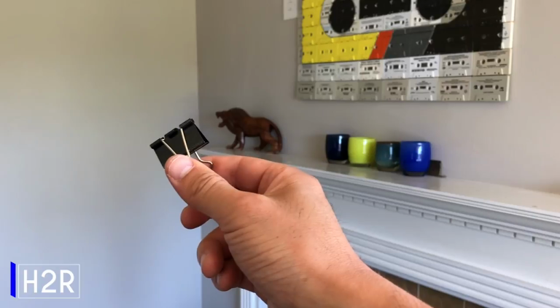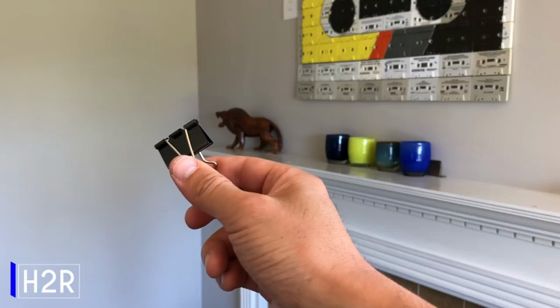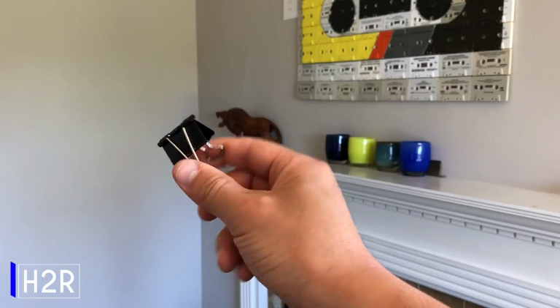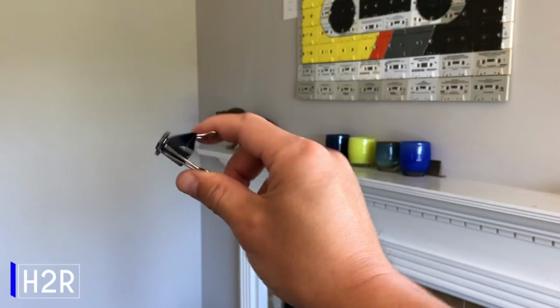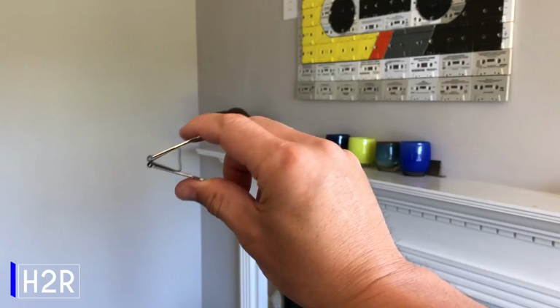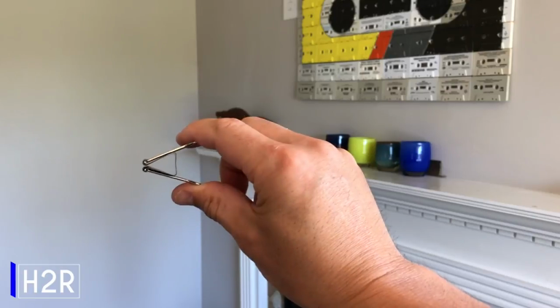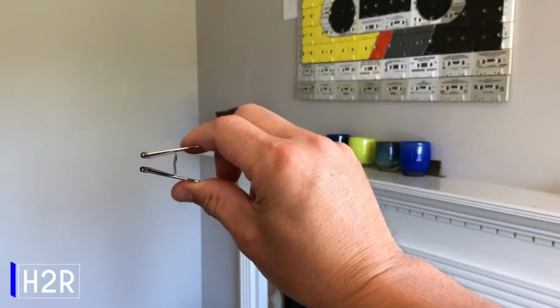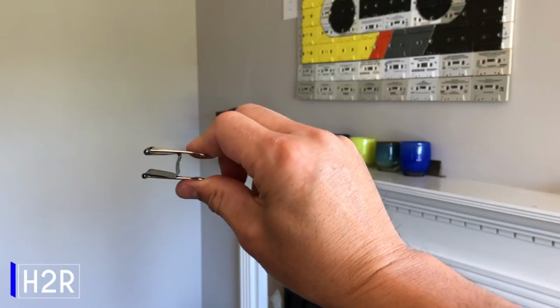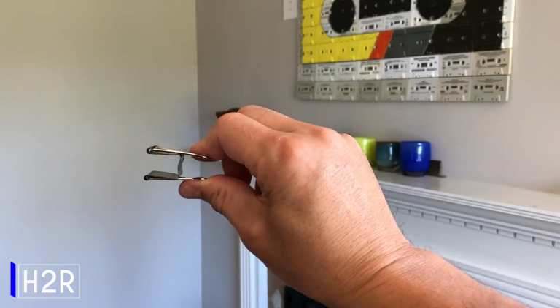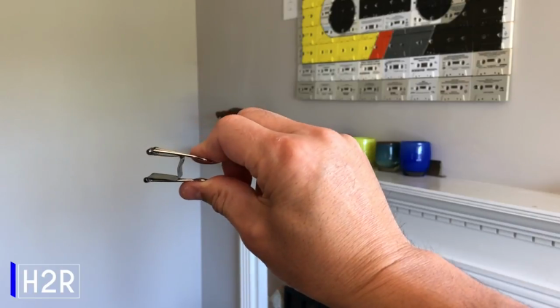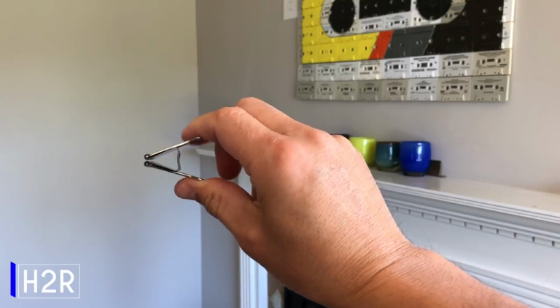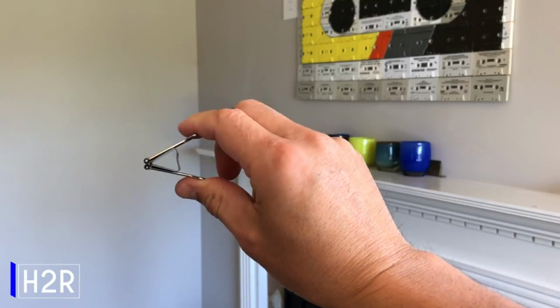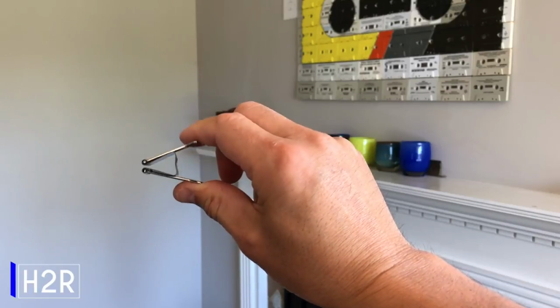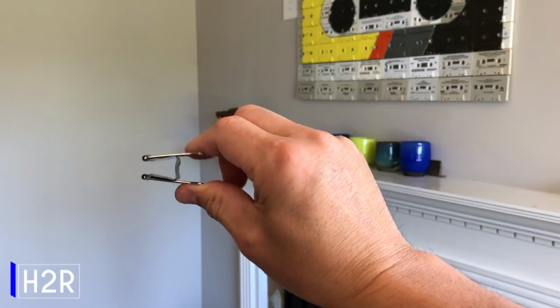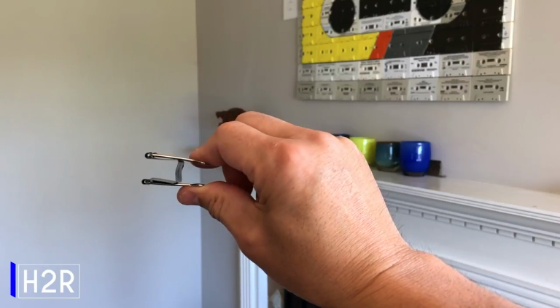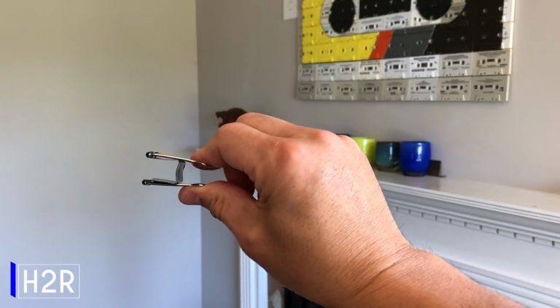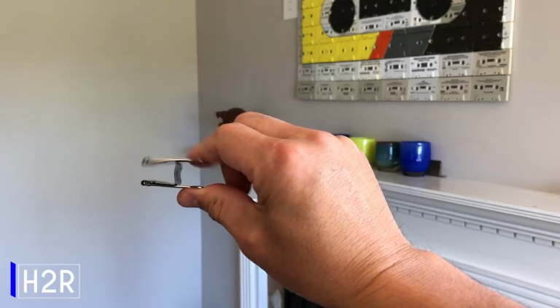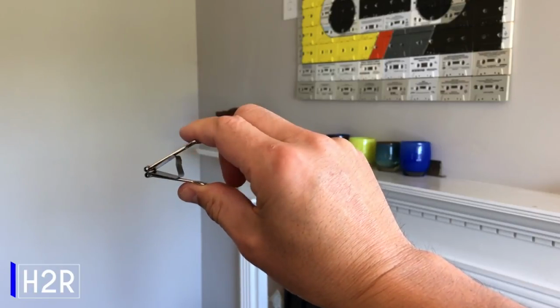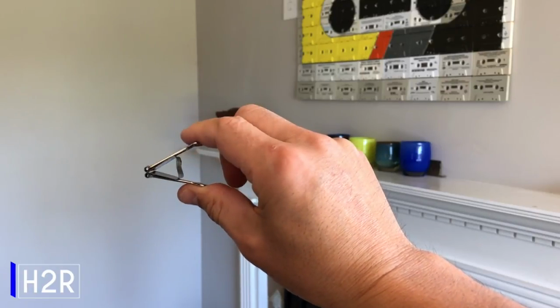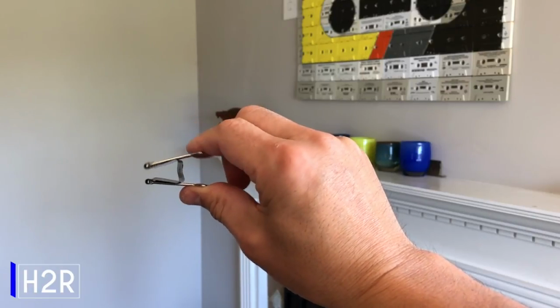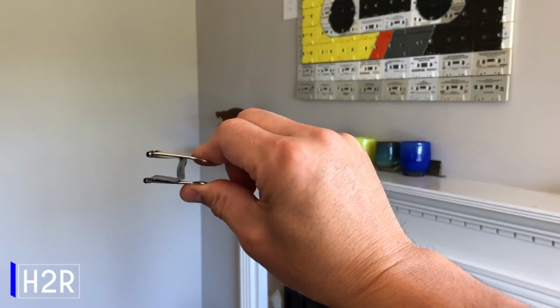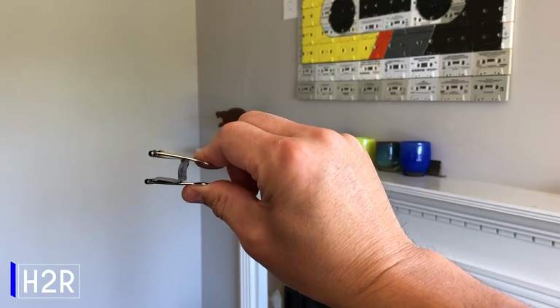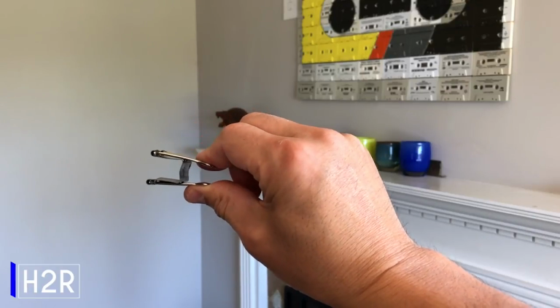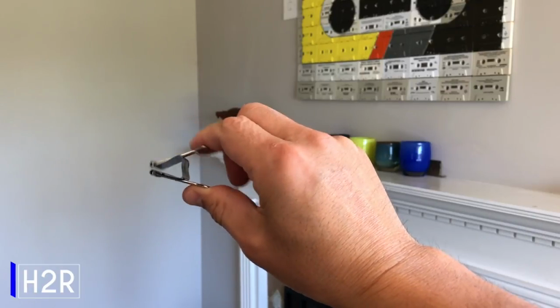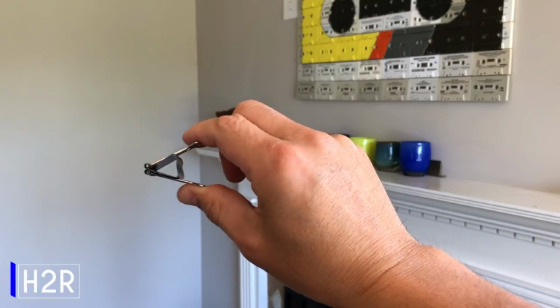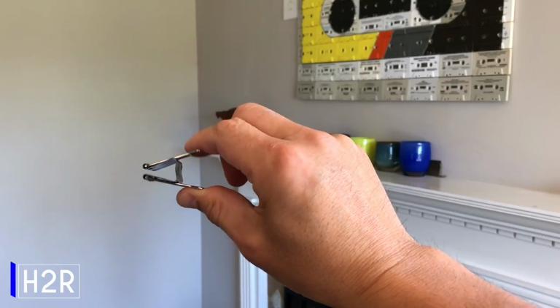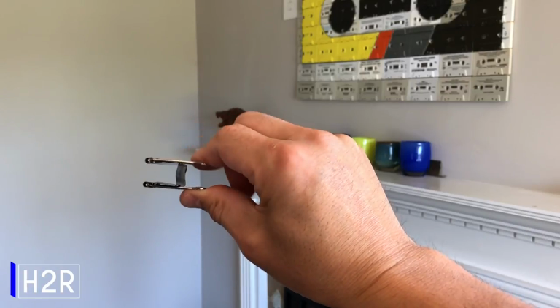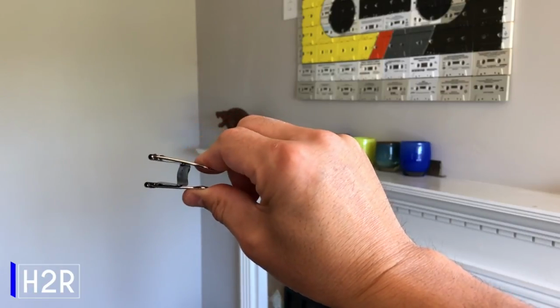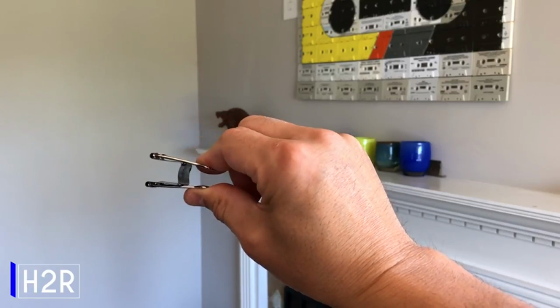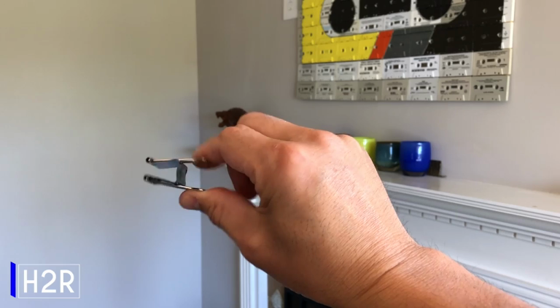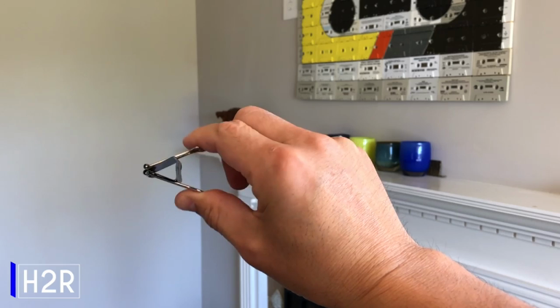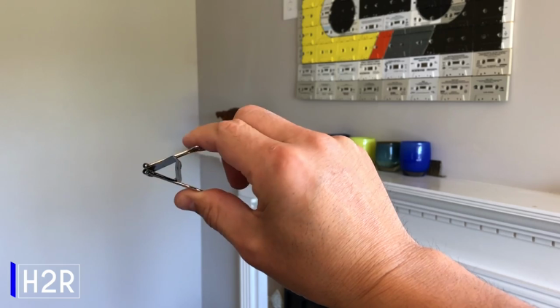Binder clips work as fantastic finger exercisers for when you don't have time to hit the gym.